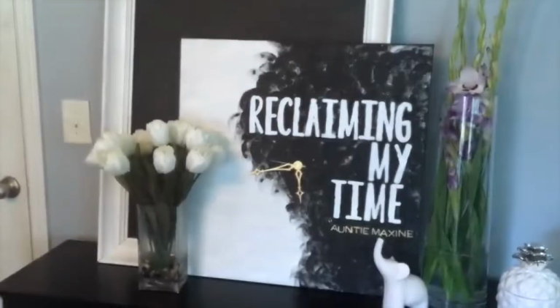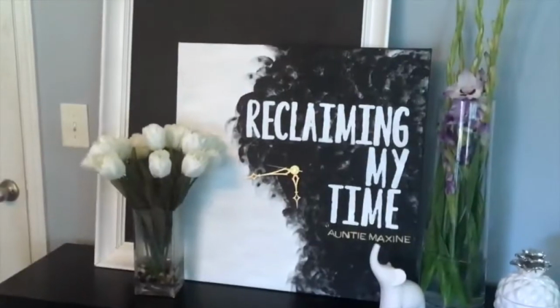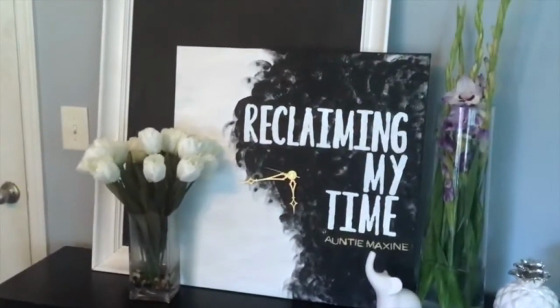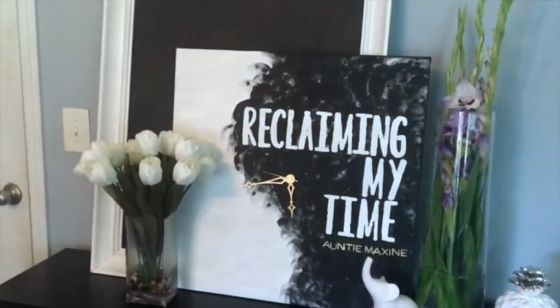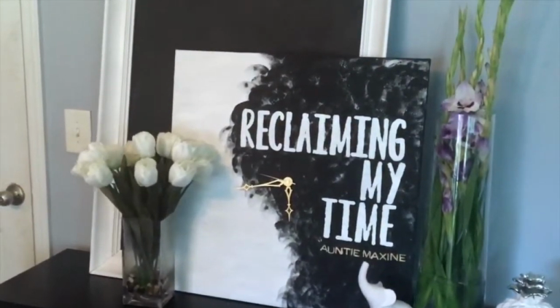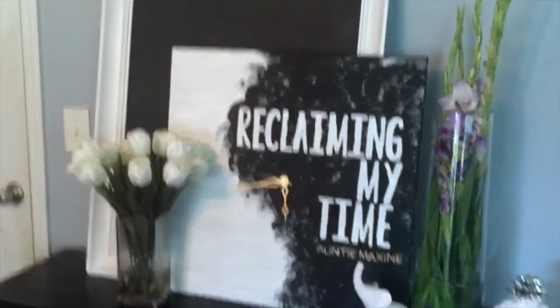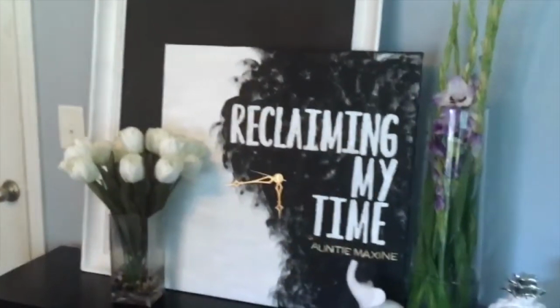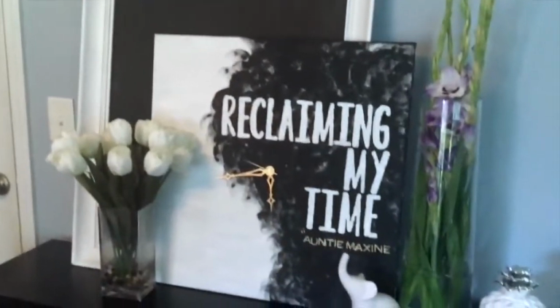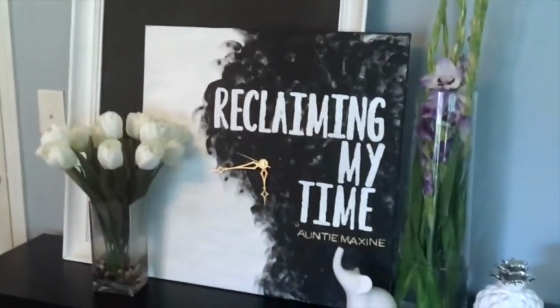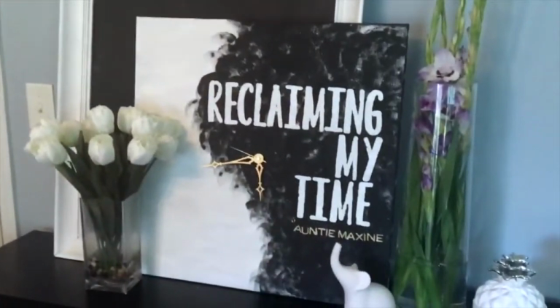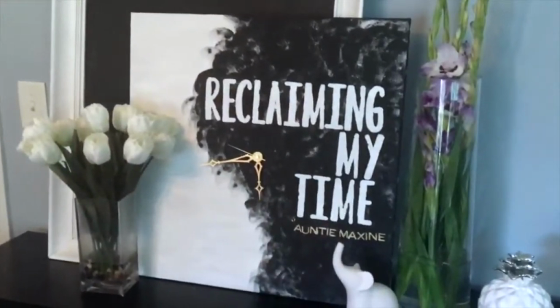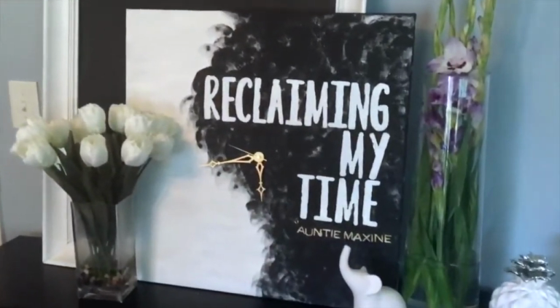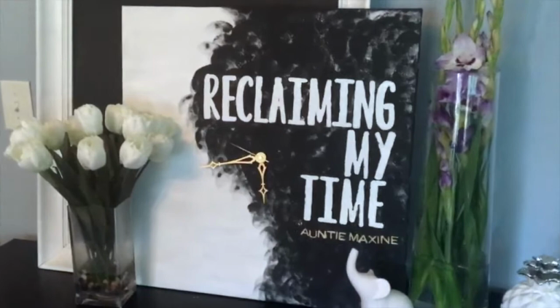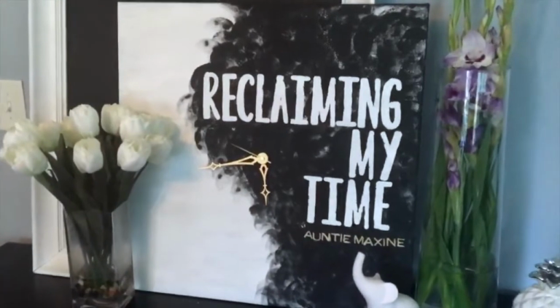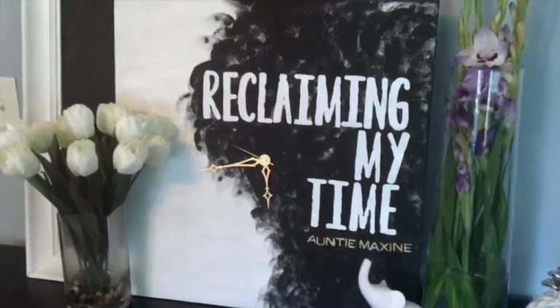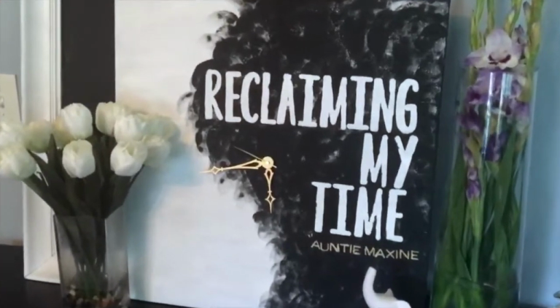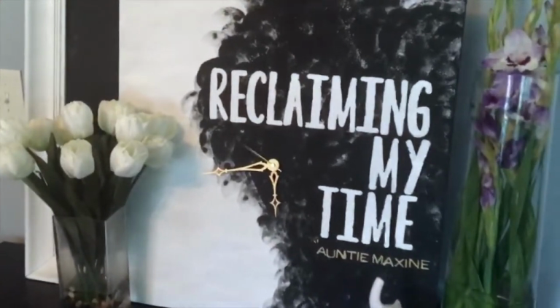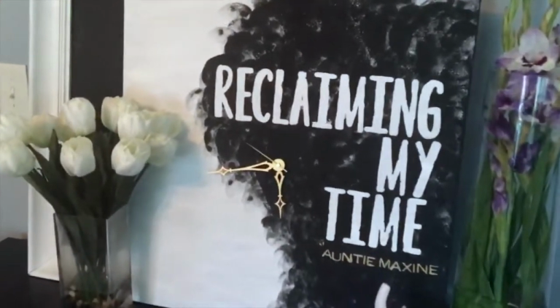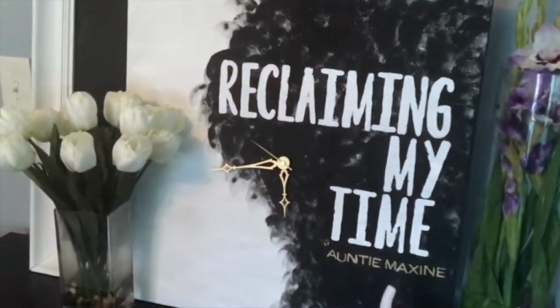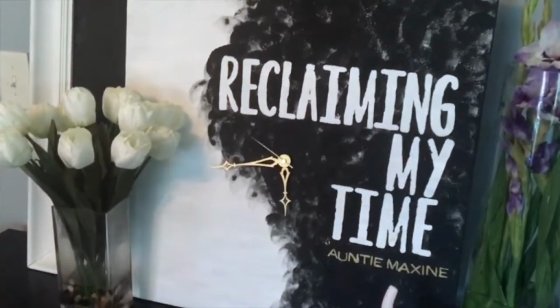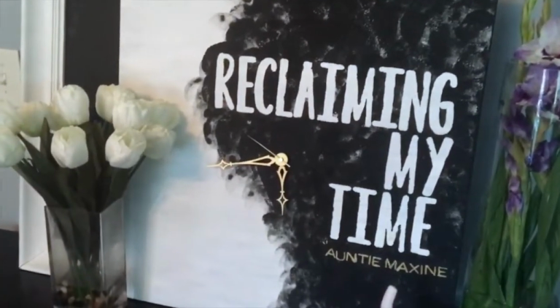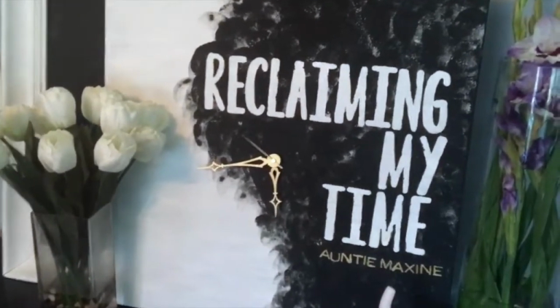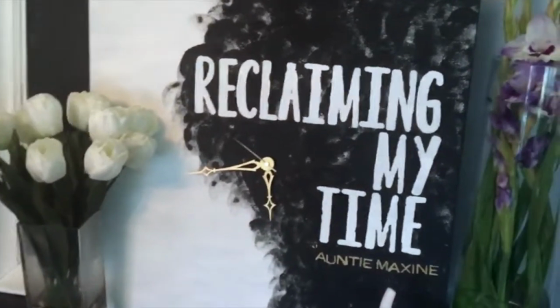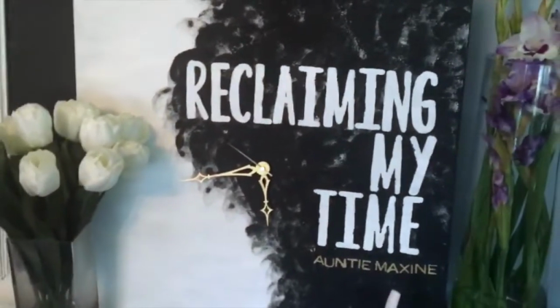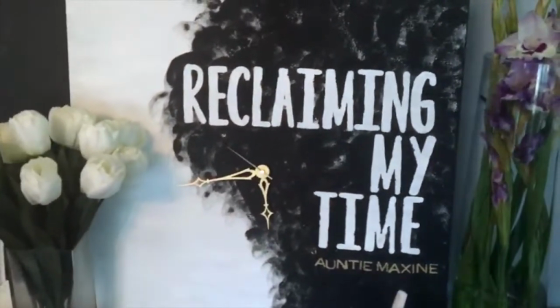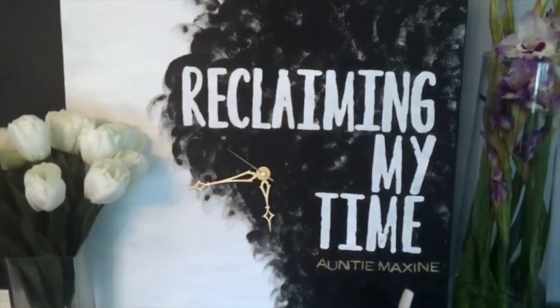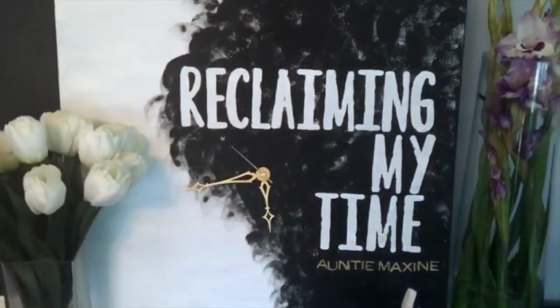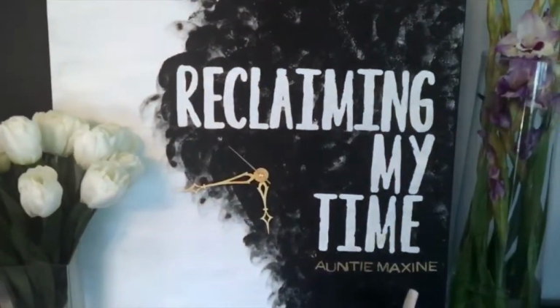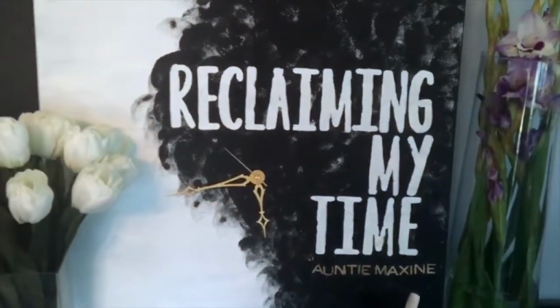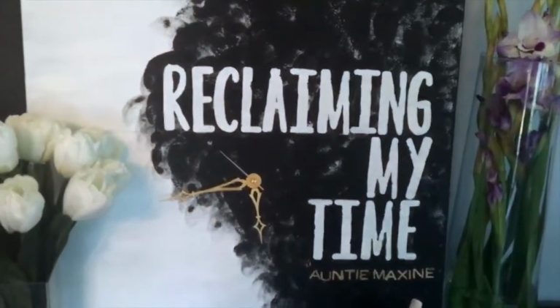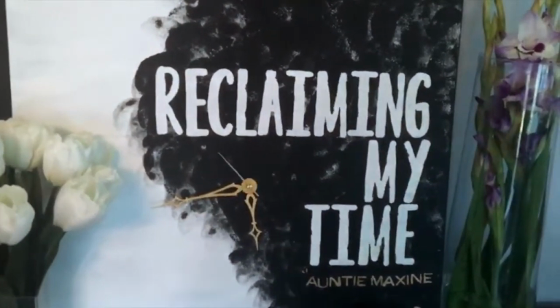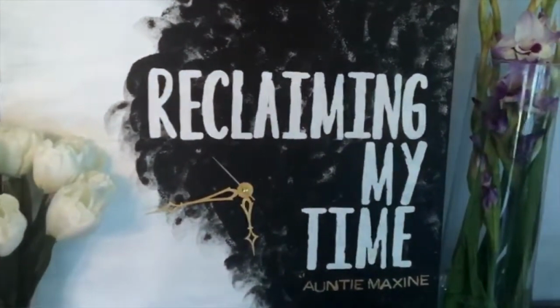And this is the finished product. I later went back in and painted the hands gold, as the black hands just didn't pop against the black background.